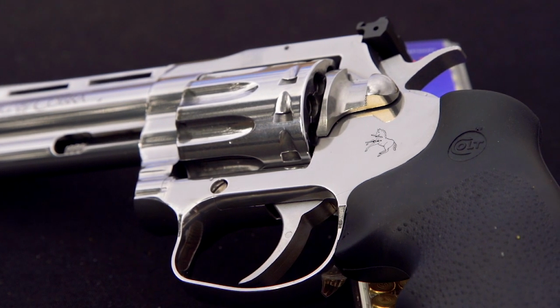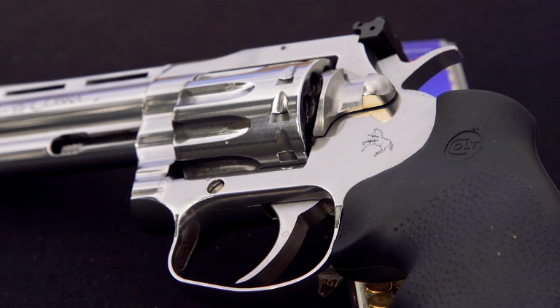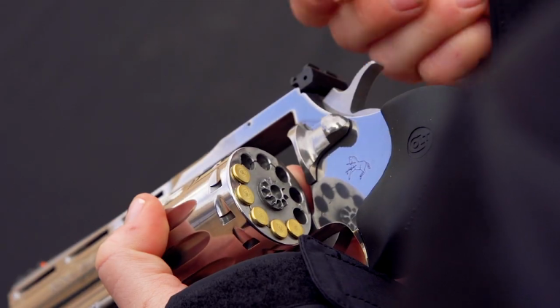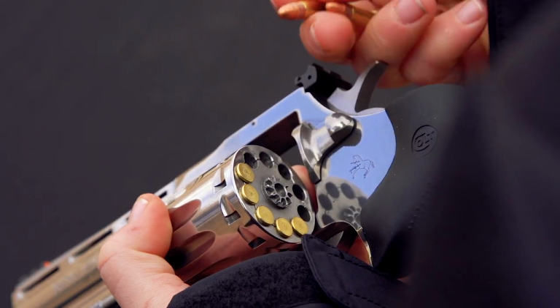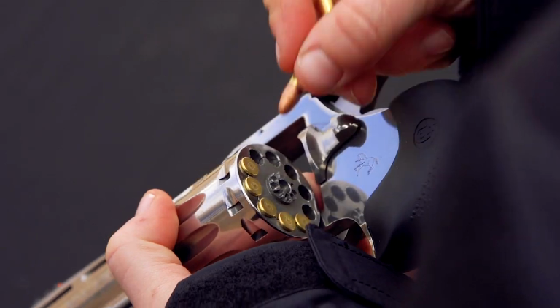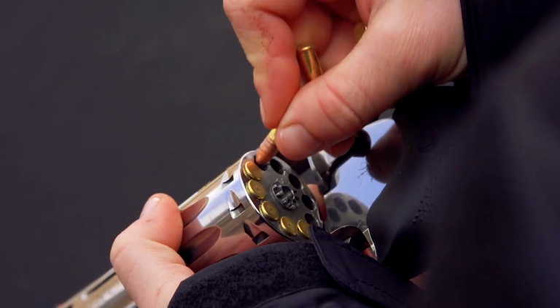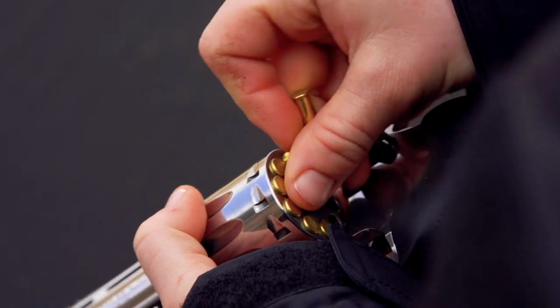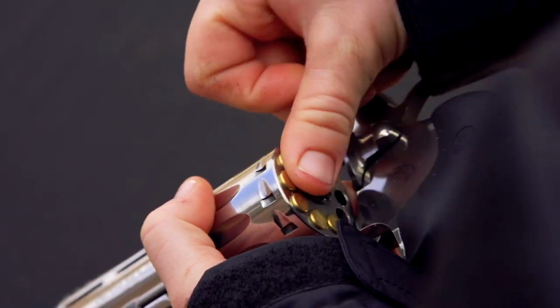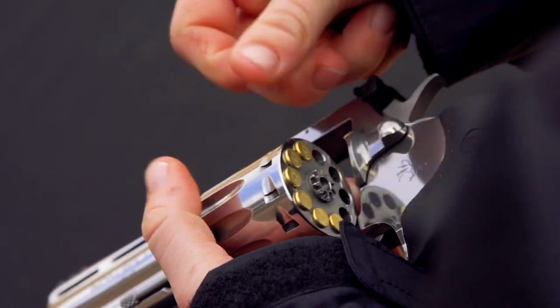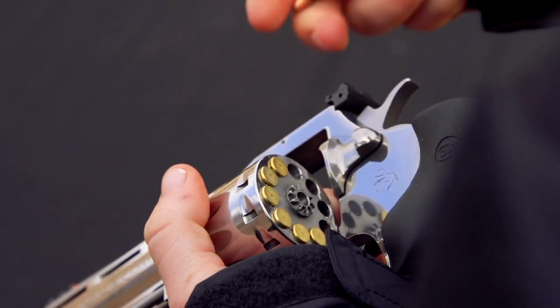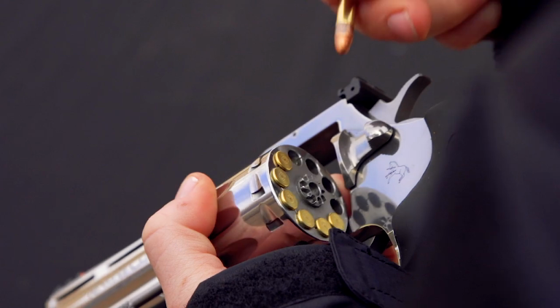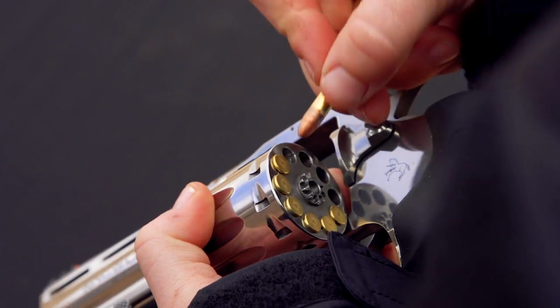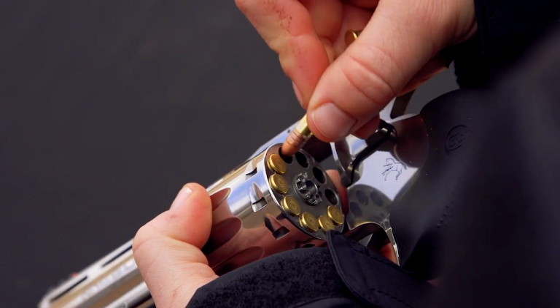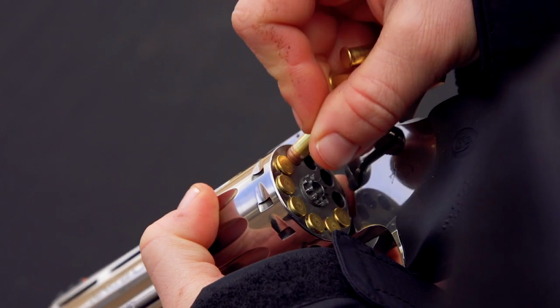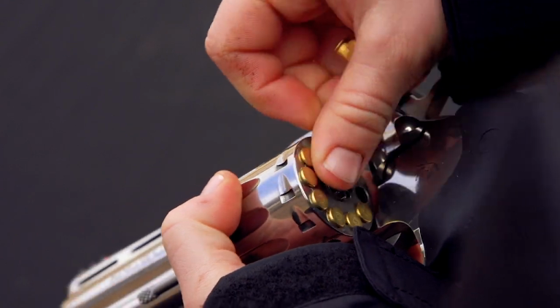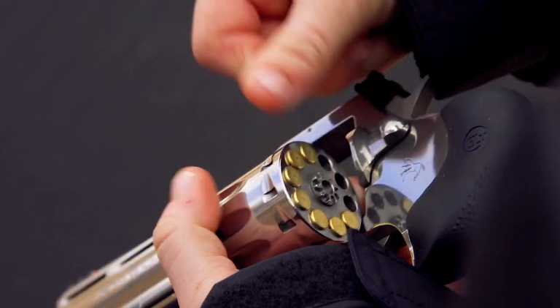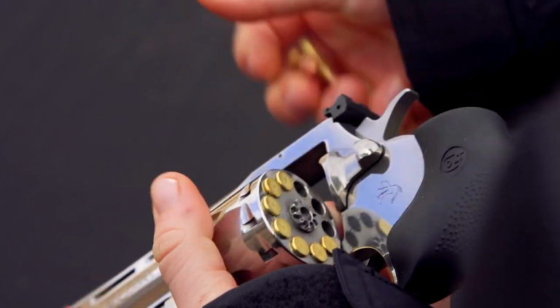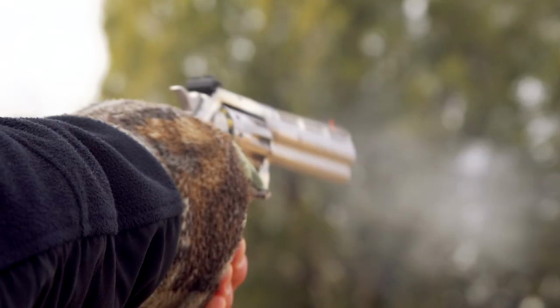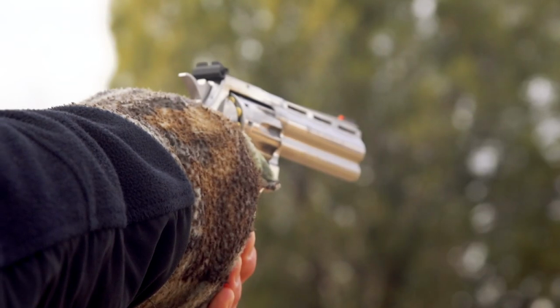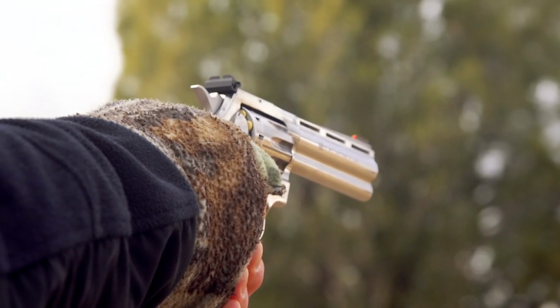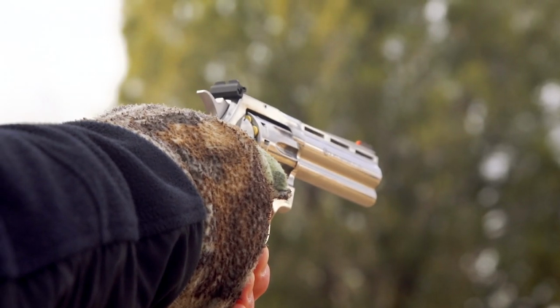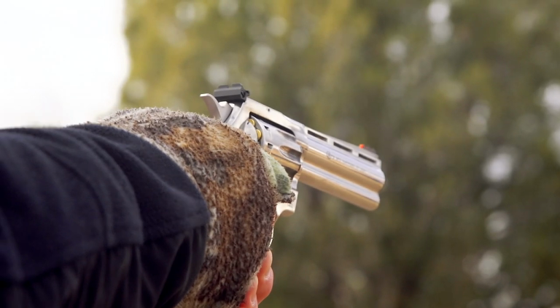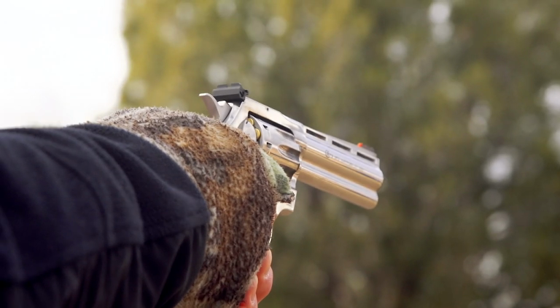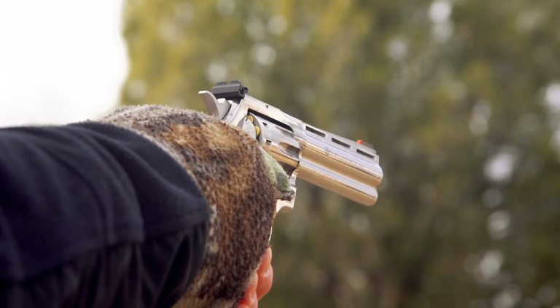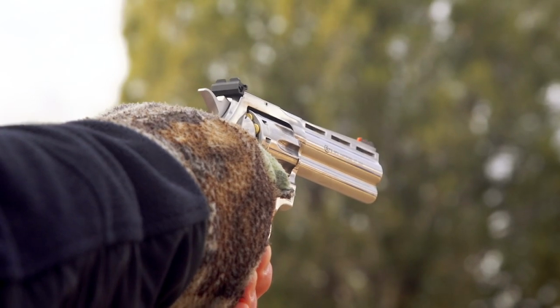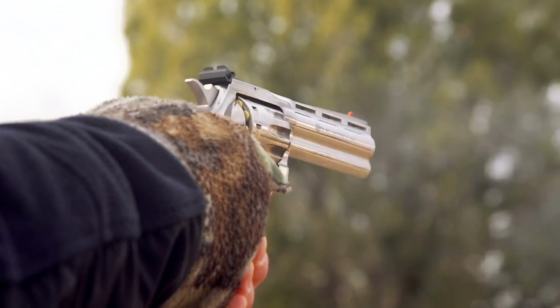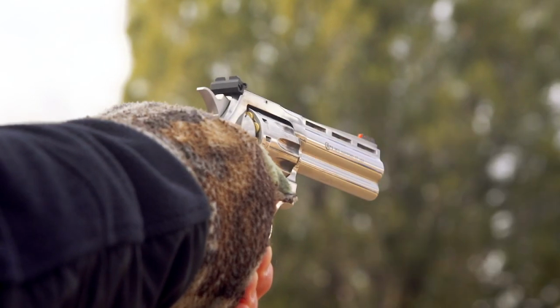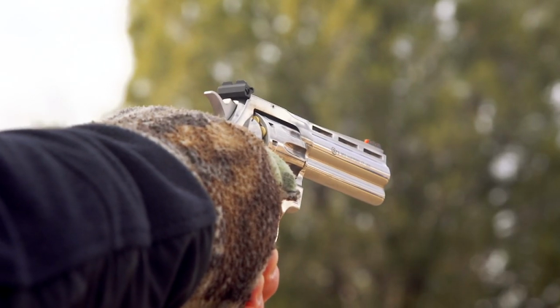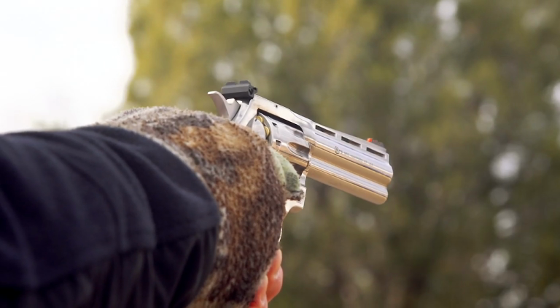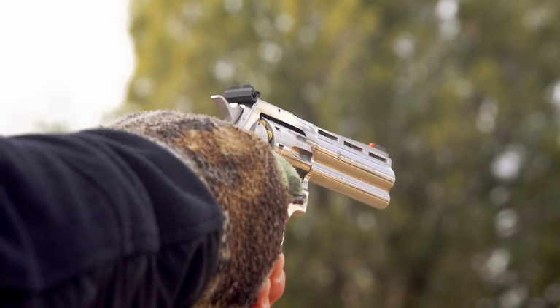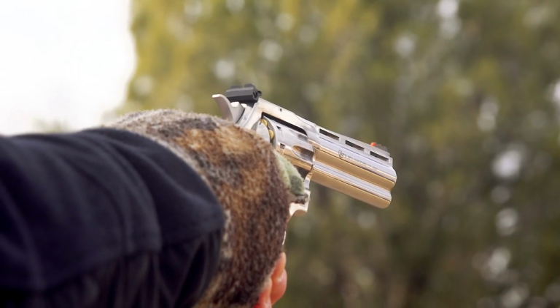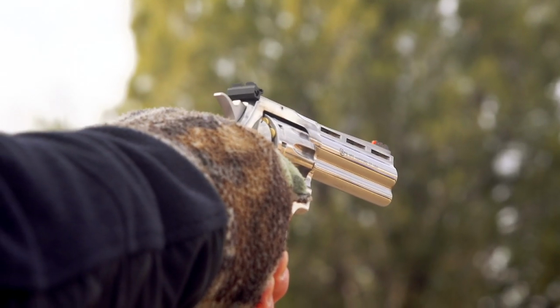We've got a really cool new .22 long rifle revolver from Colt — the King Cobra.